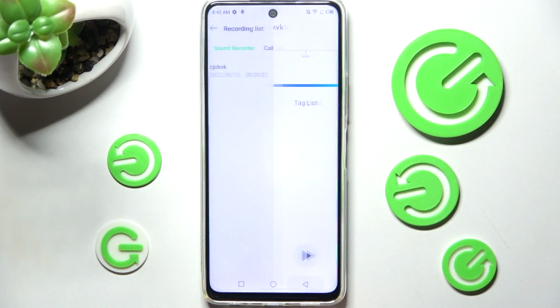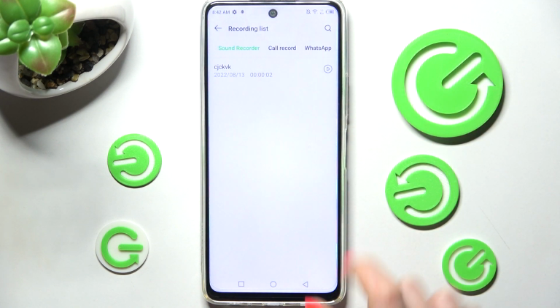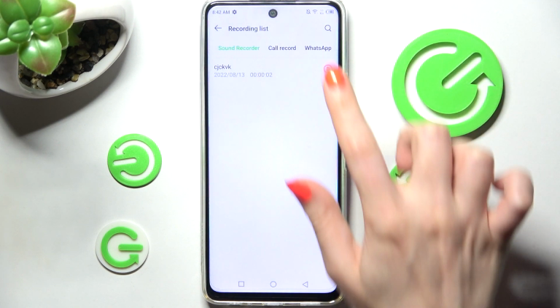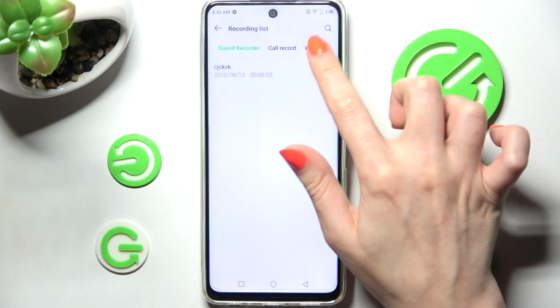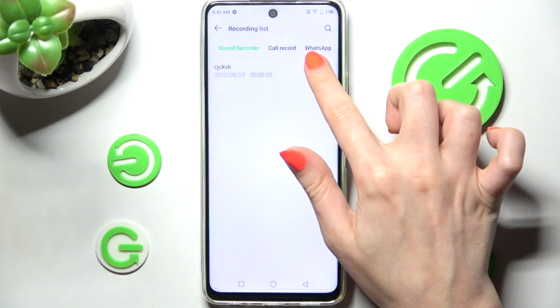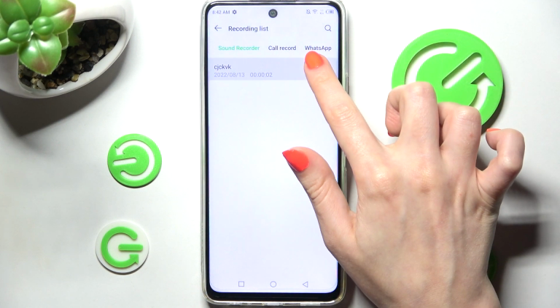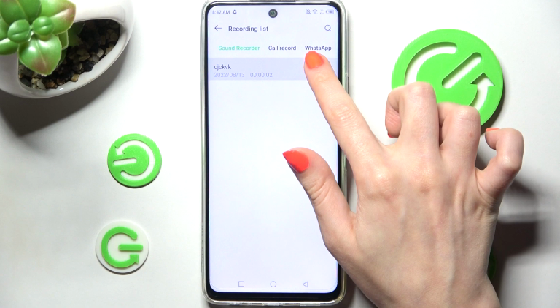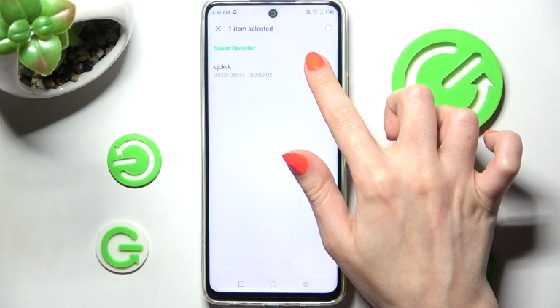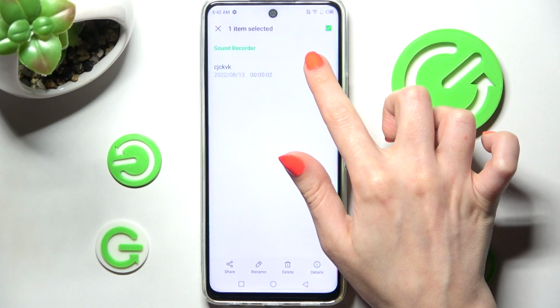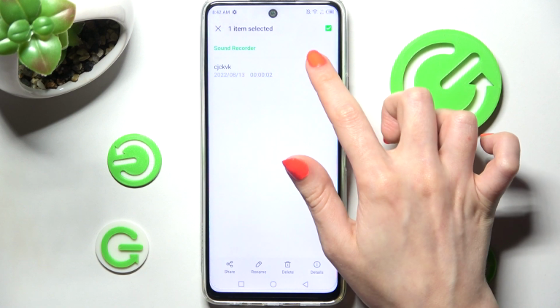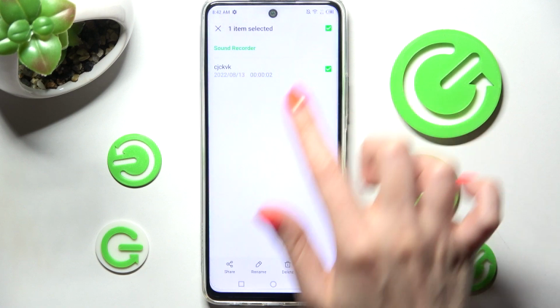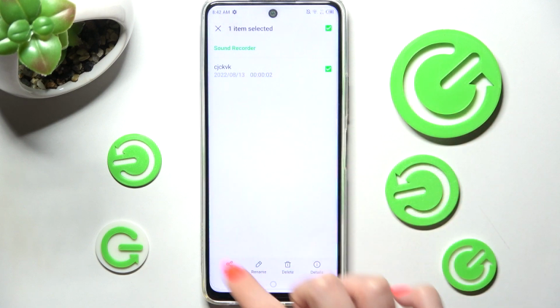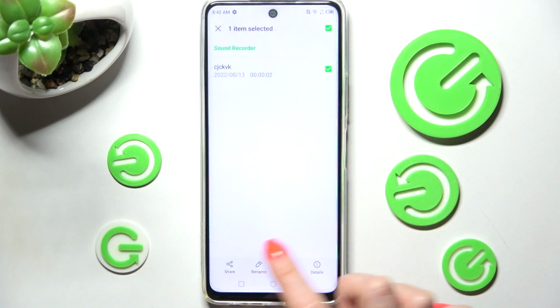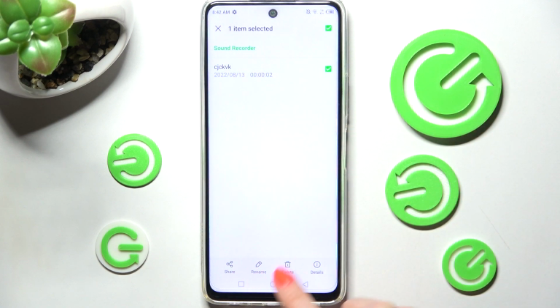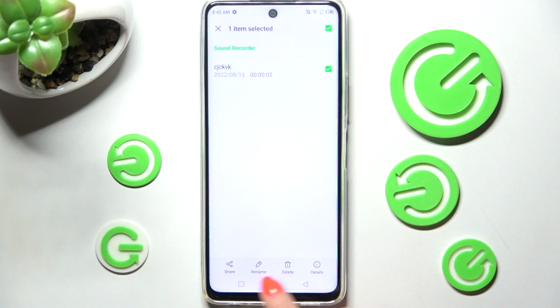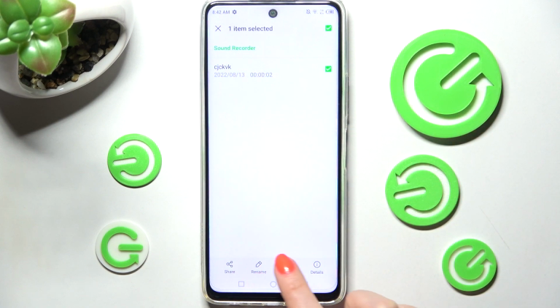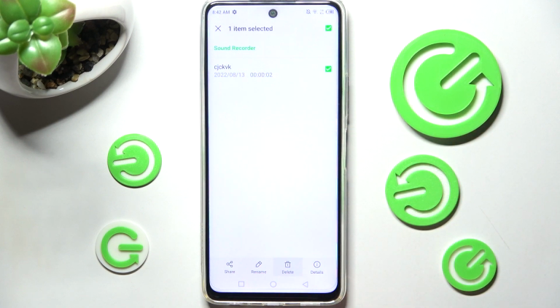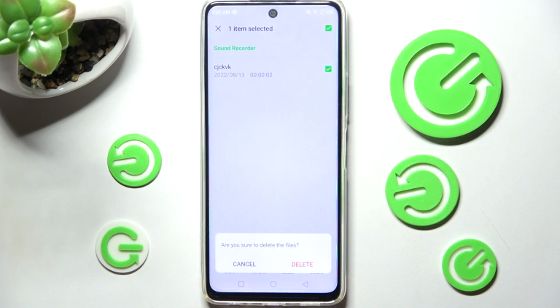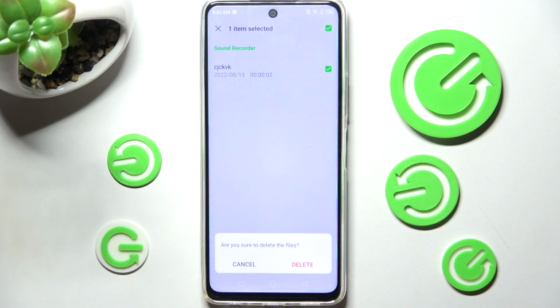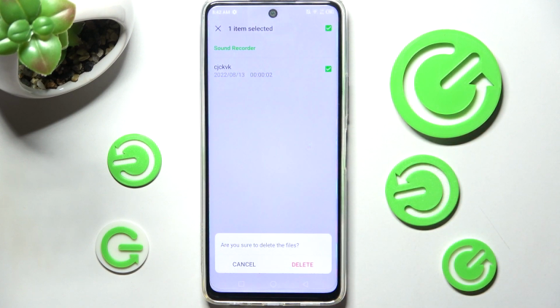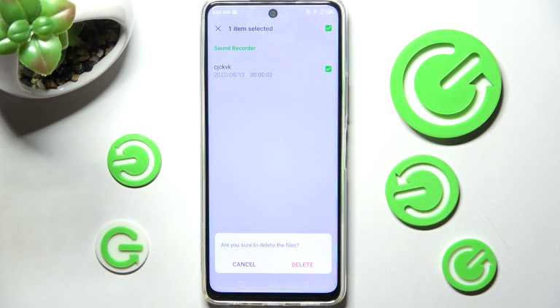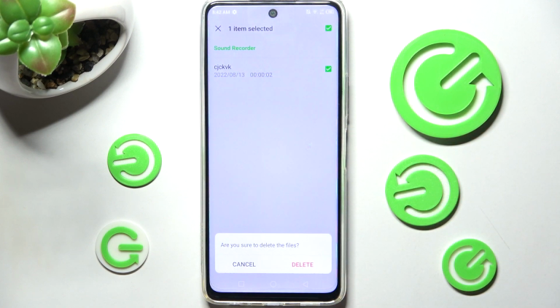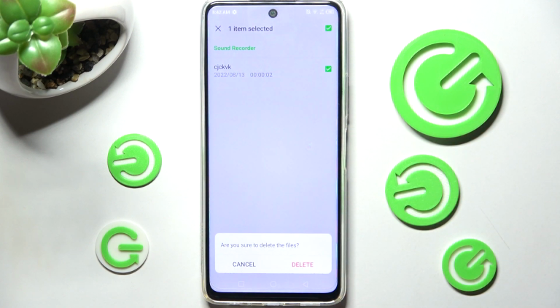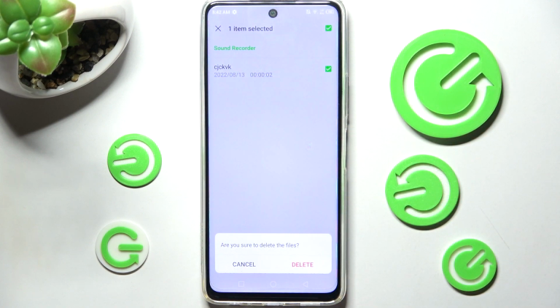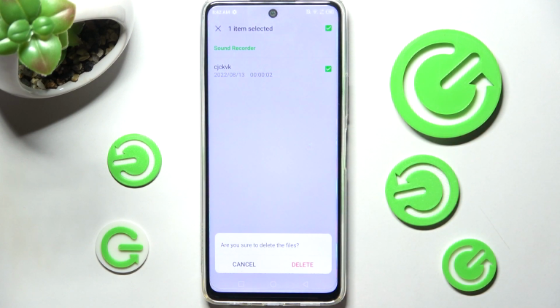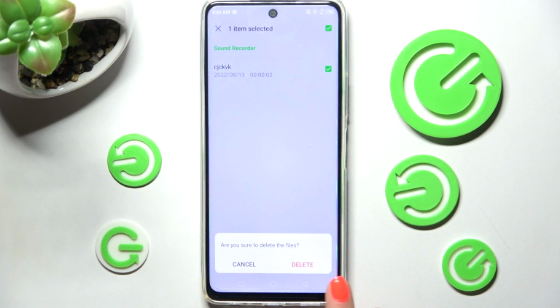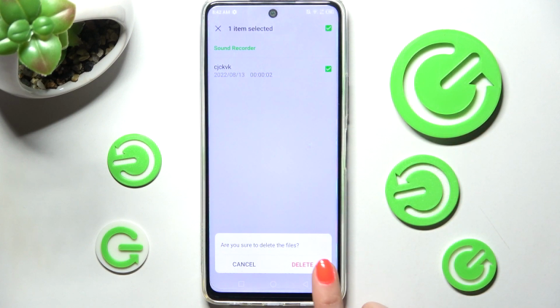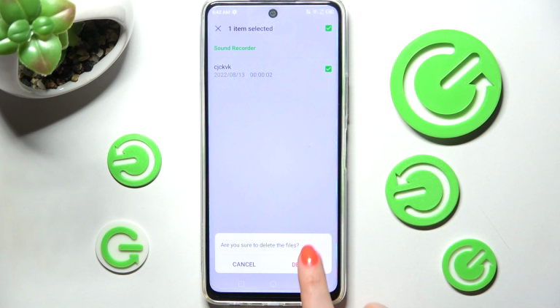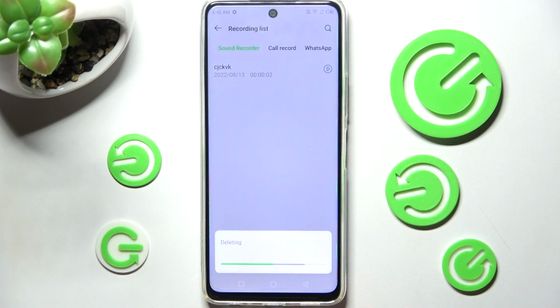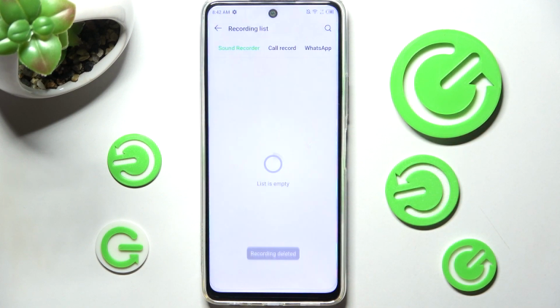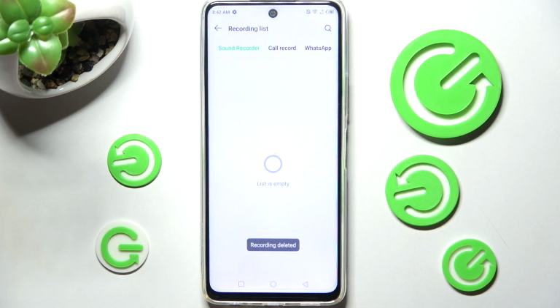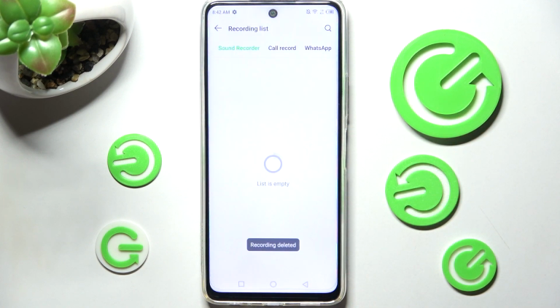In order to get rid of it, you need to go back, hold it, select the bin icon at the bottom, and confirm your choice in the pop-up.